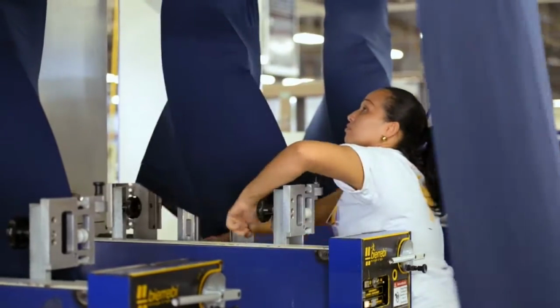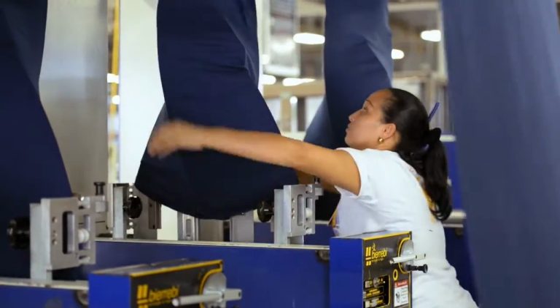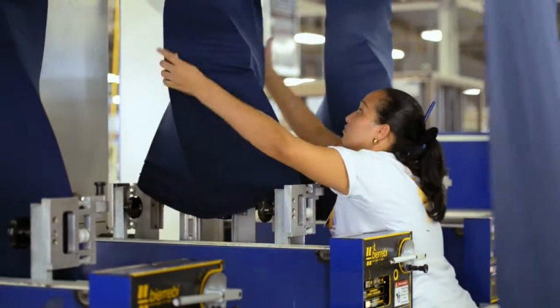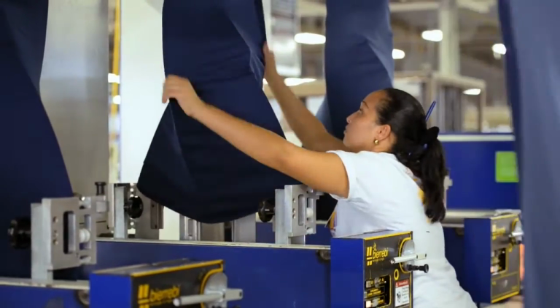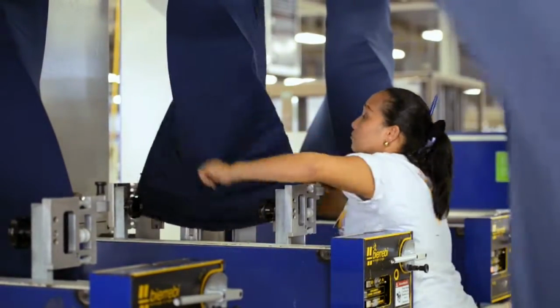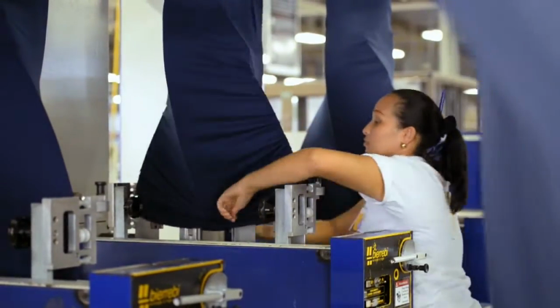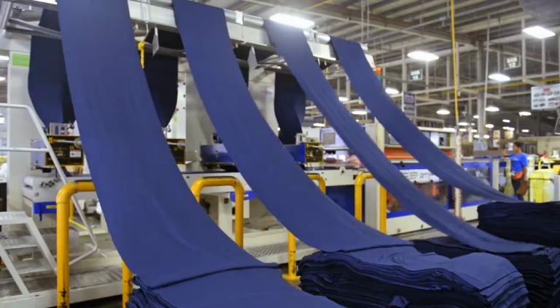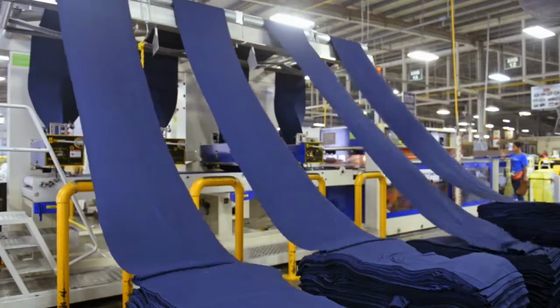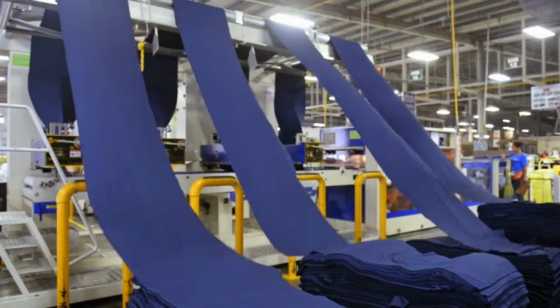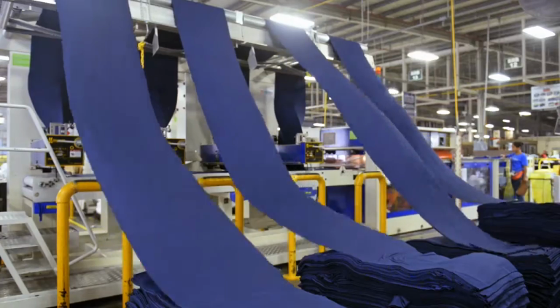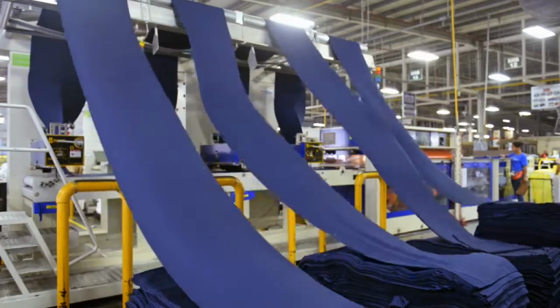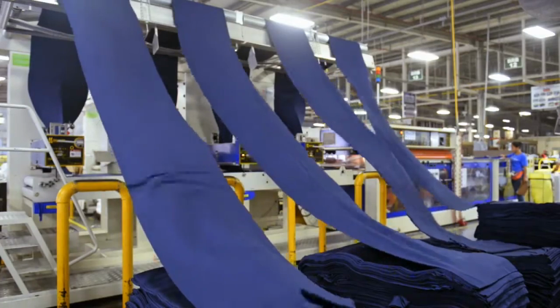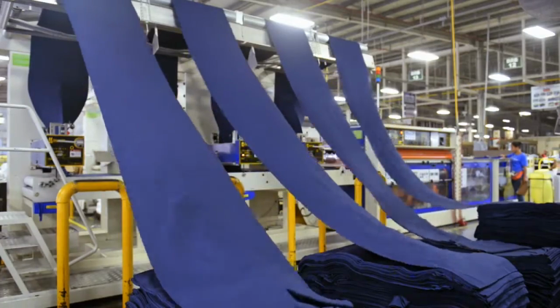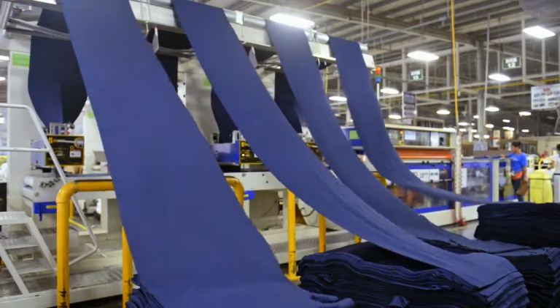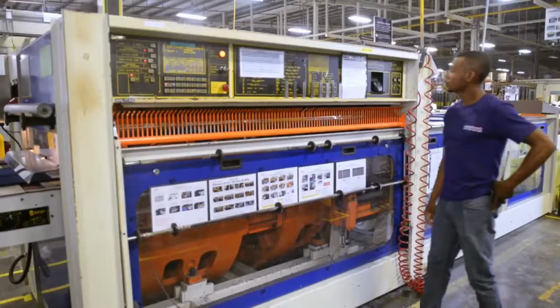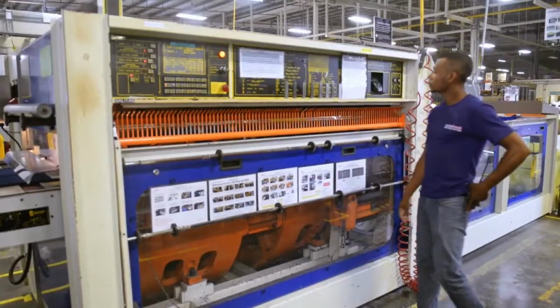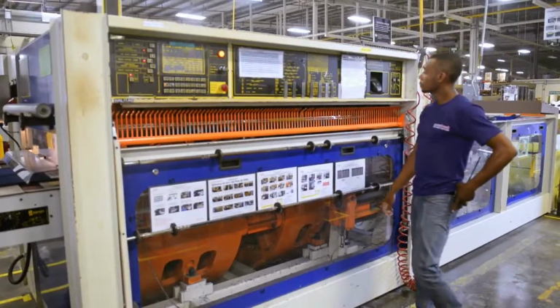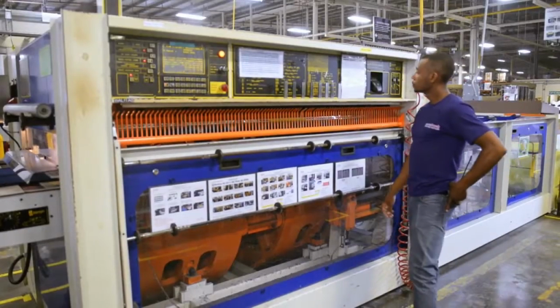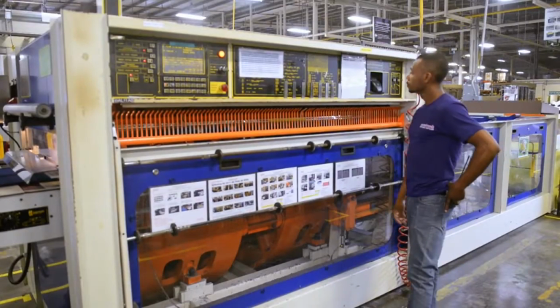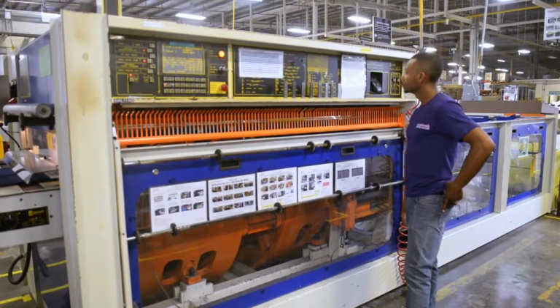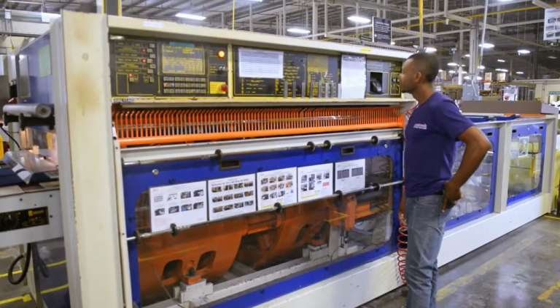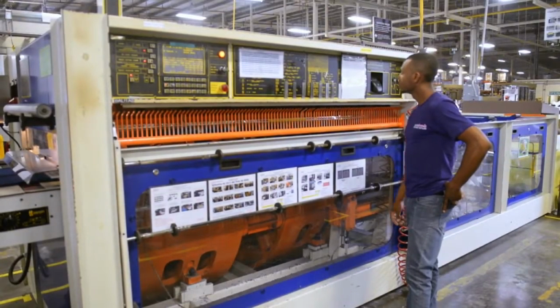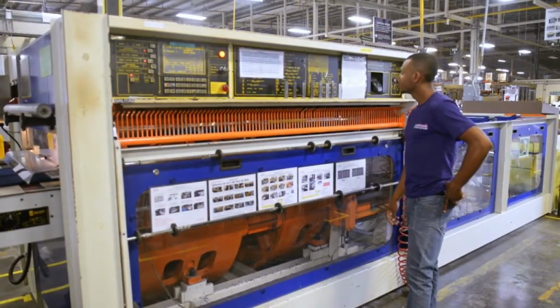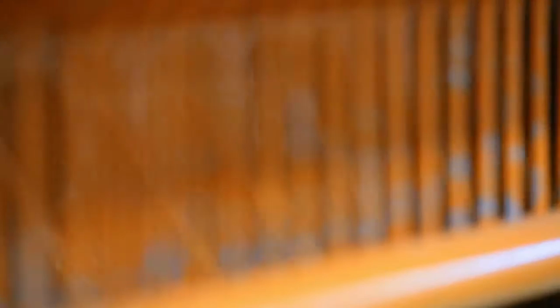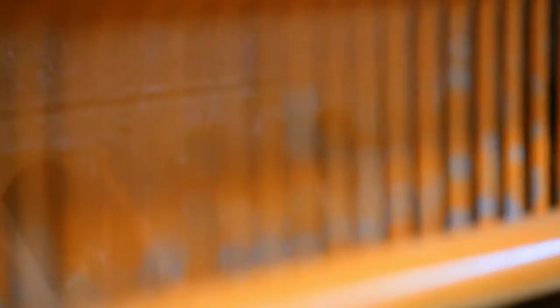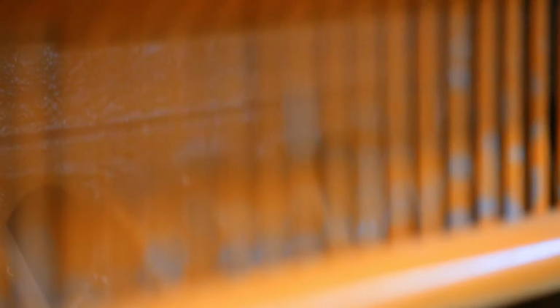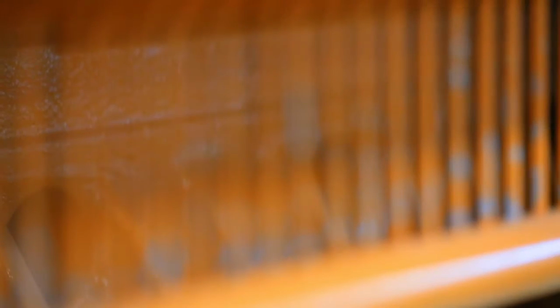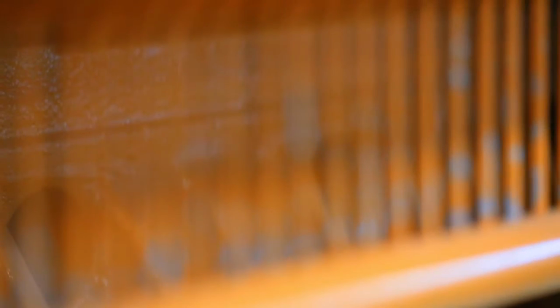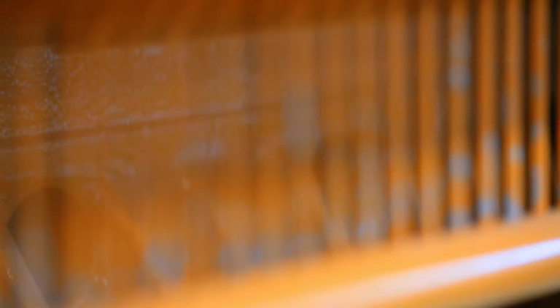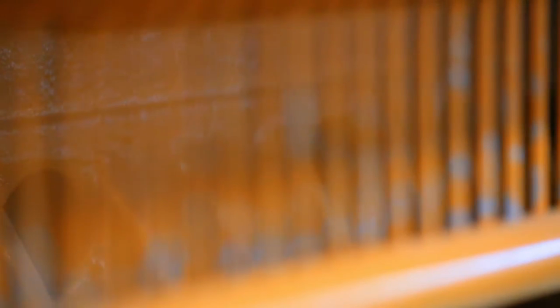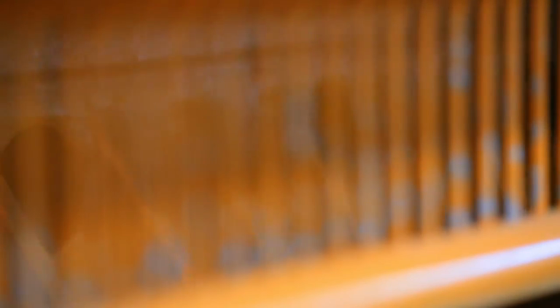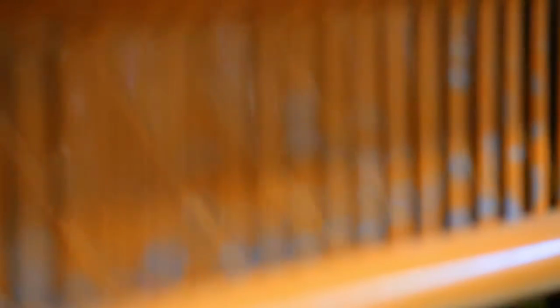This includes knitting yarn into a natural fabric, testing that fabric for quality, and cutting the fabric.